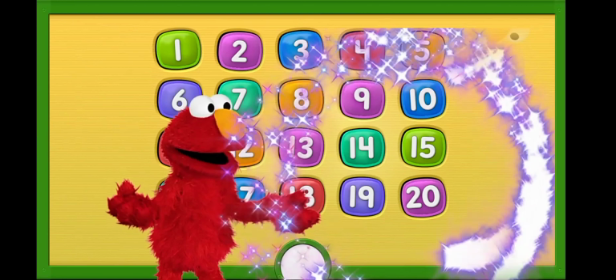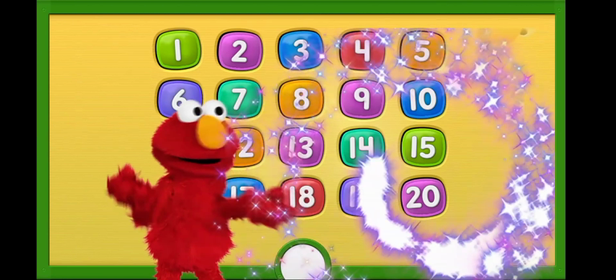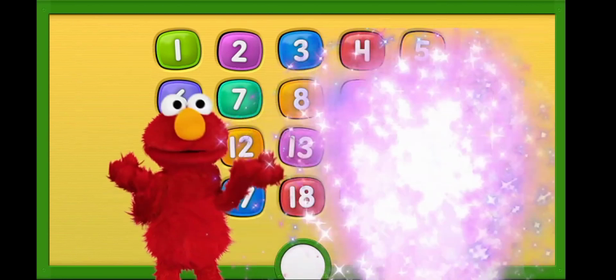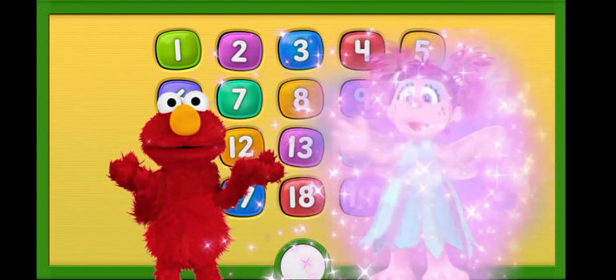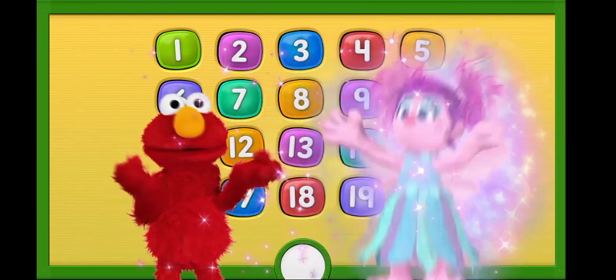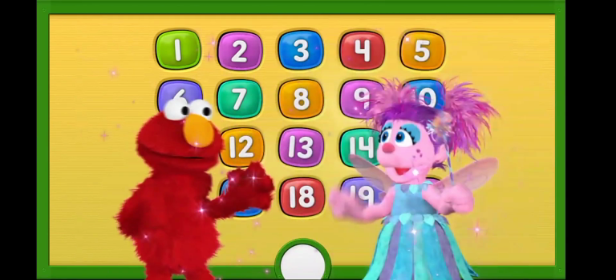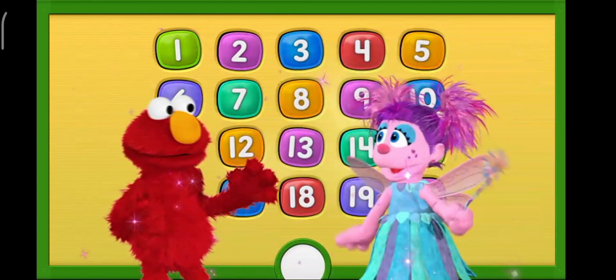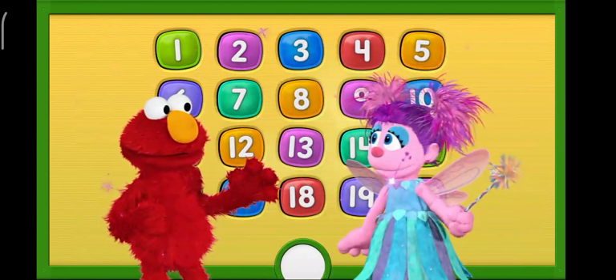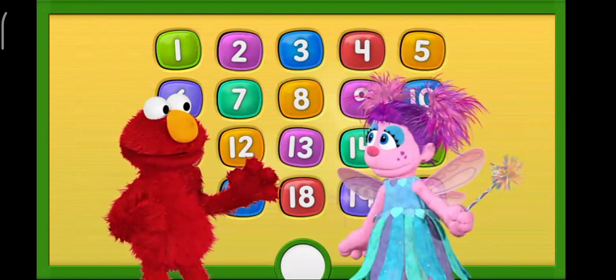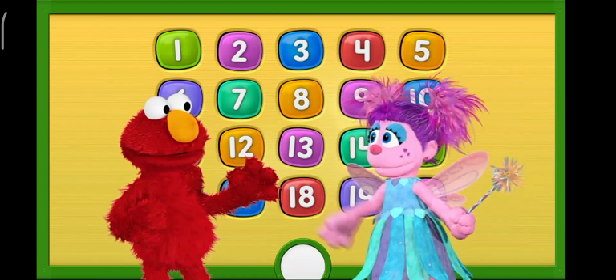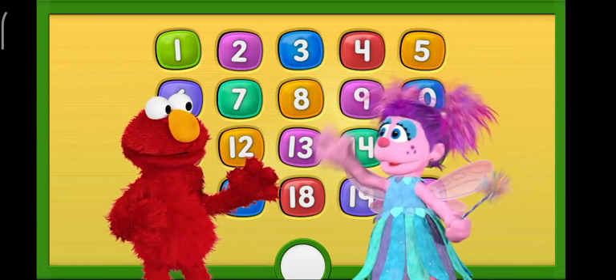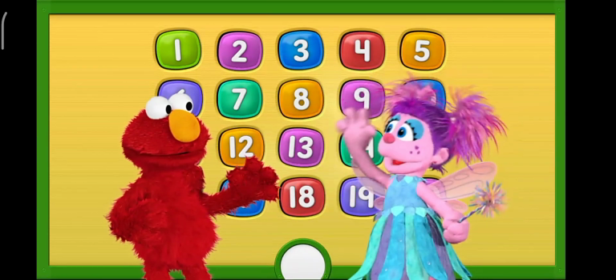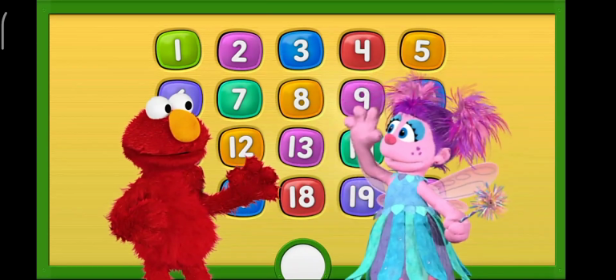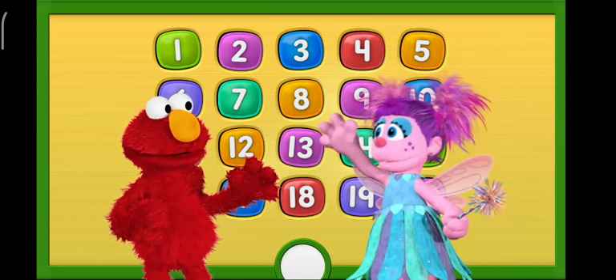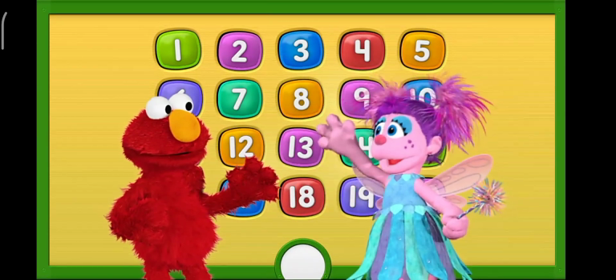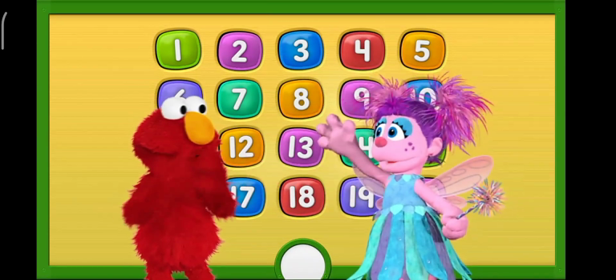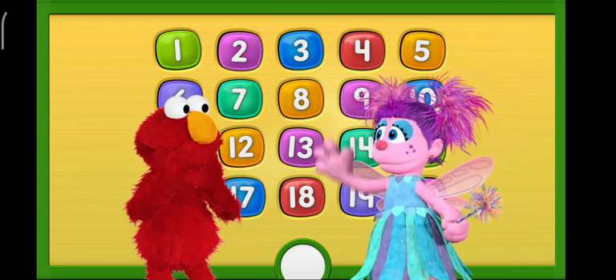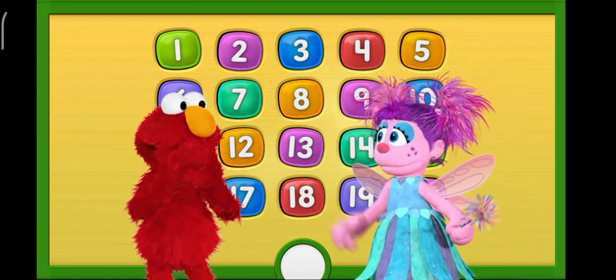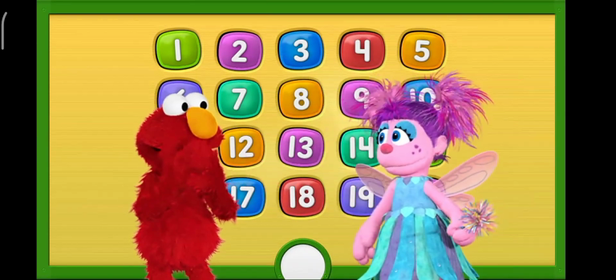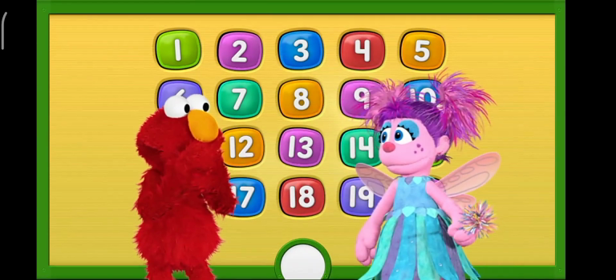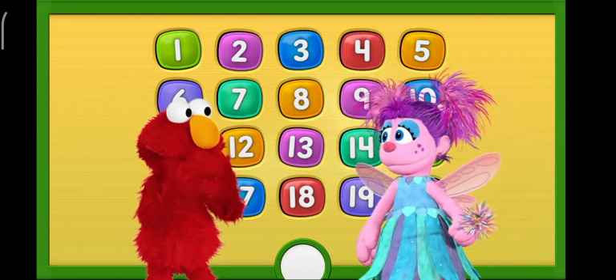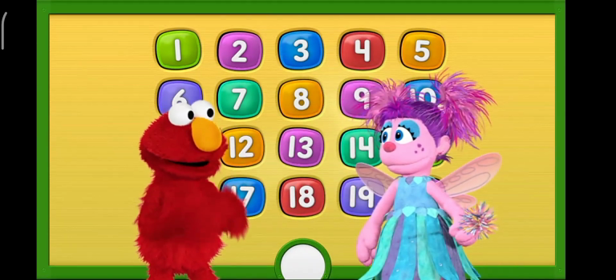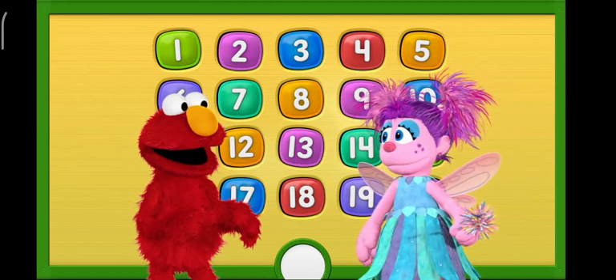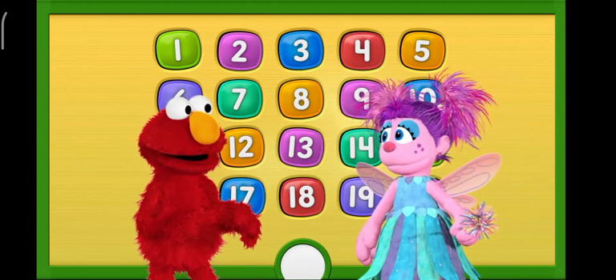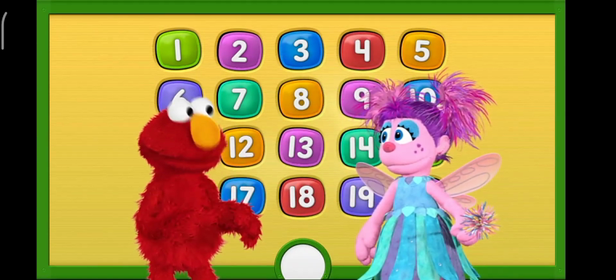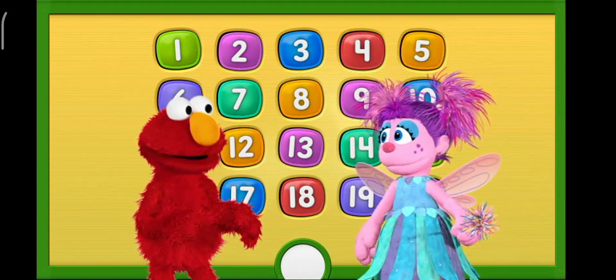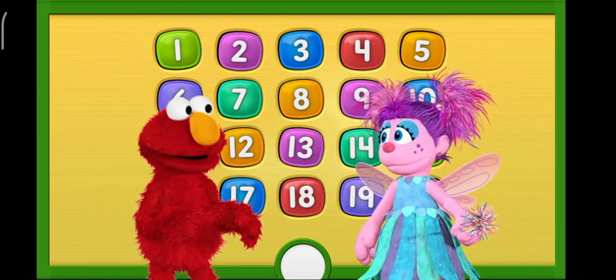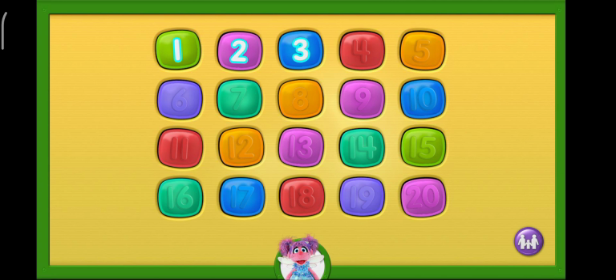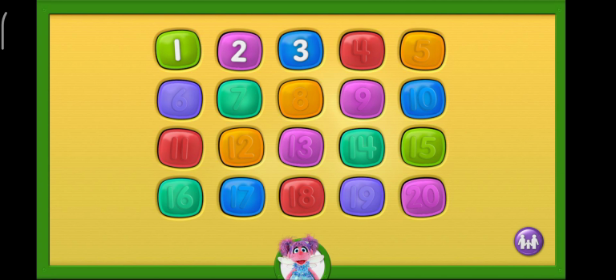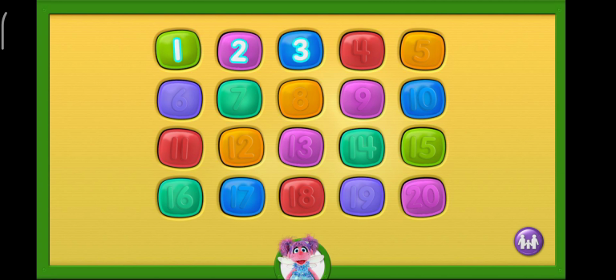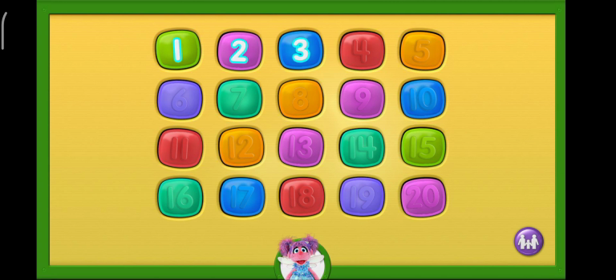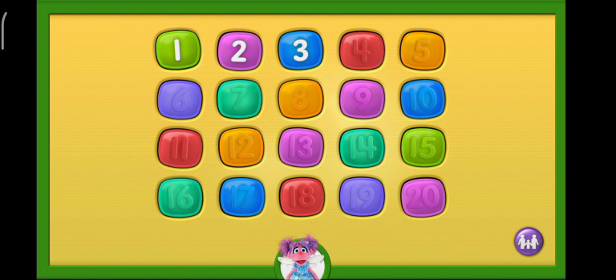Right here! Hiya, Elmo! Hiya, Abby! Tap on a number.